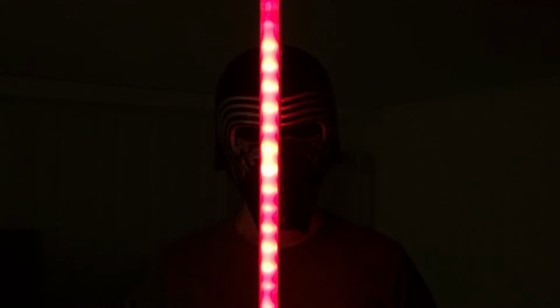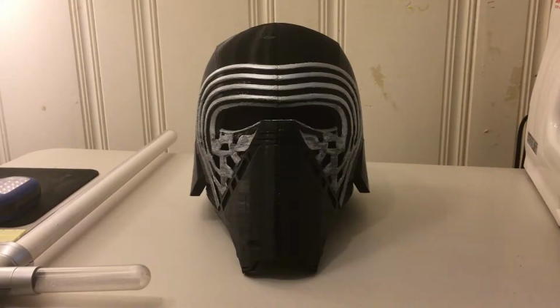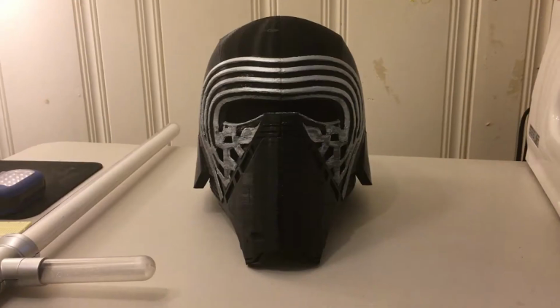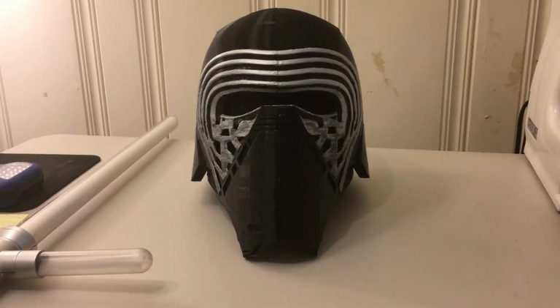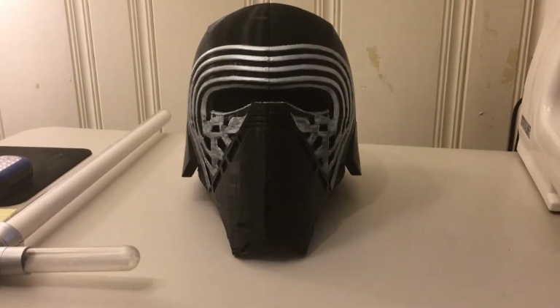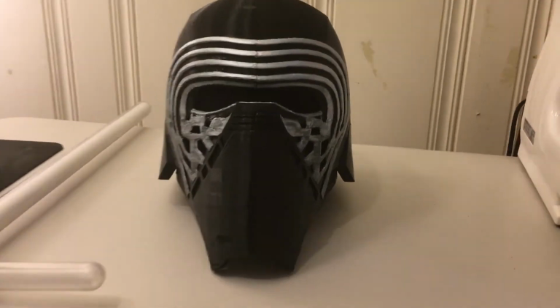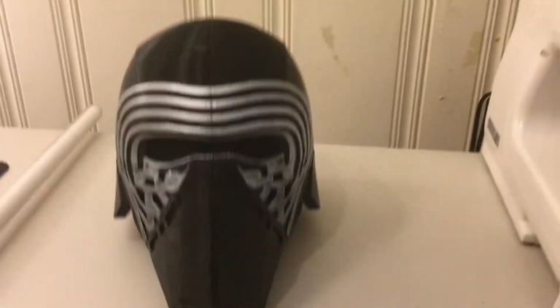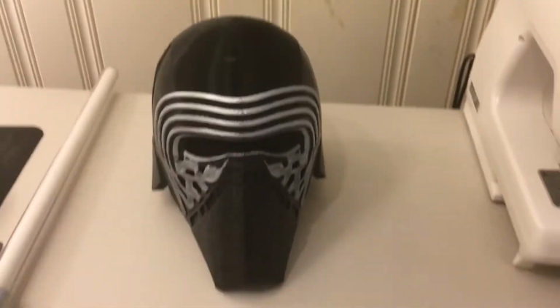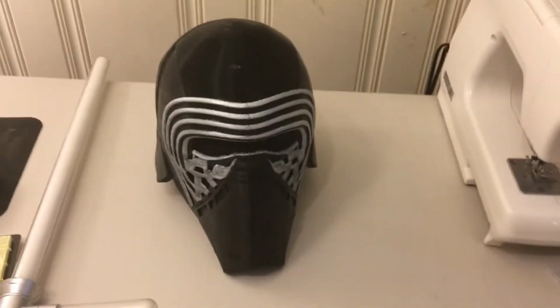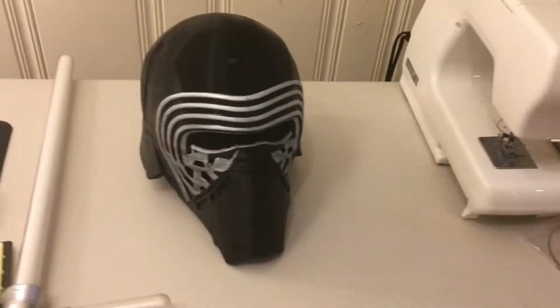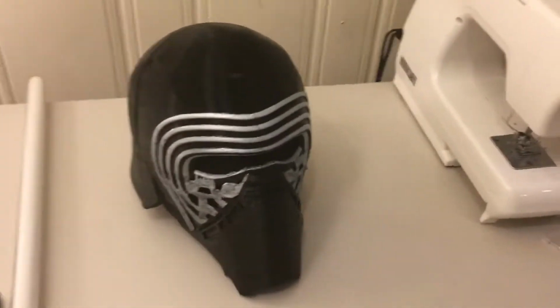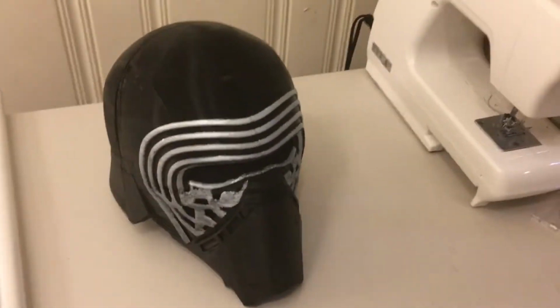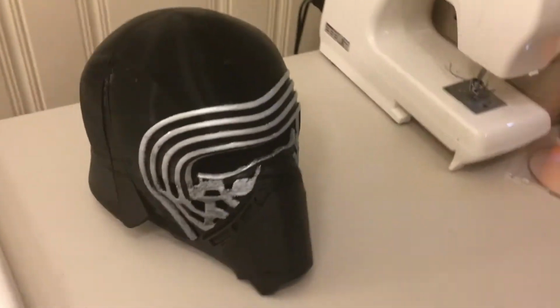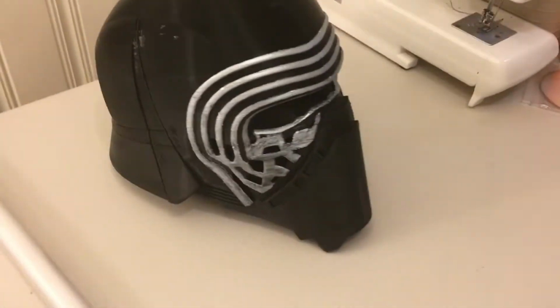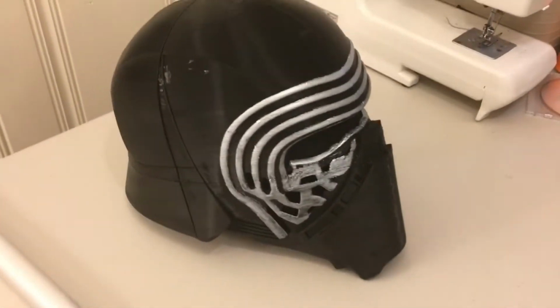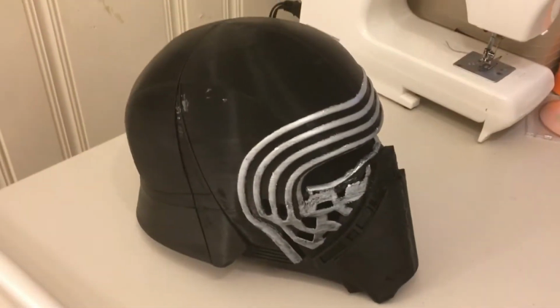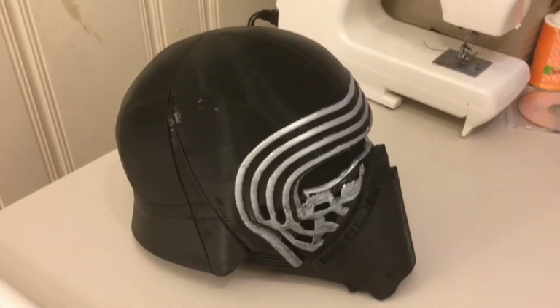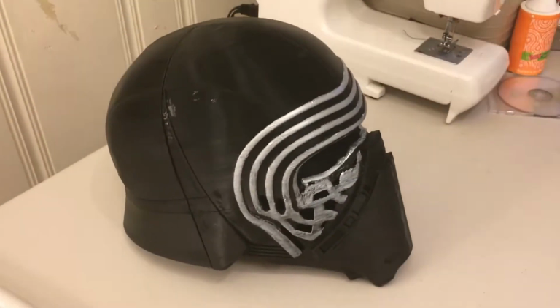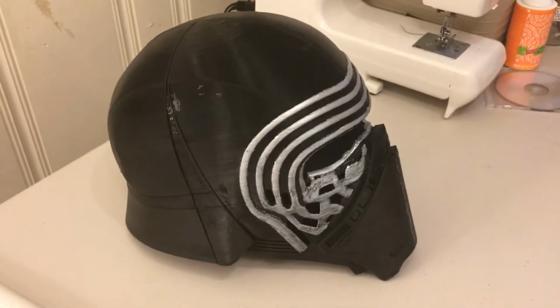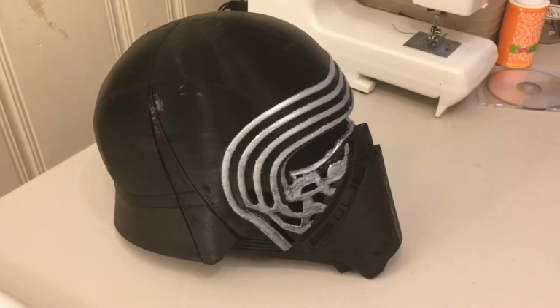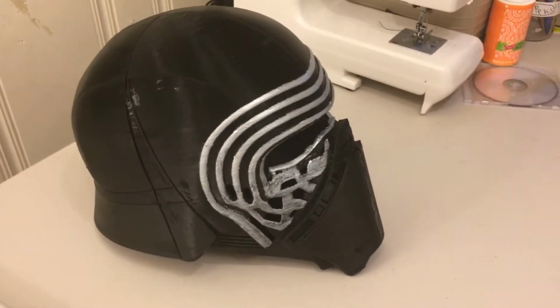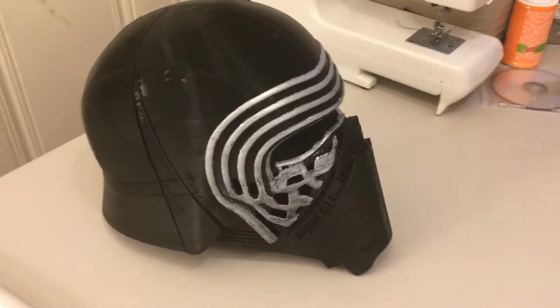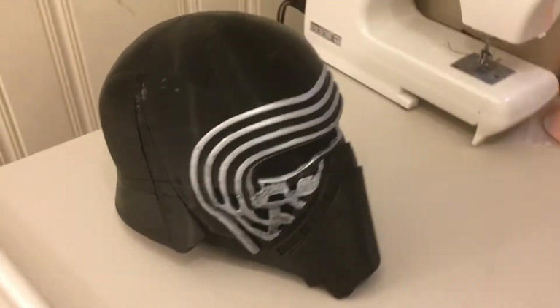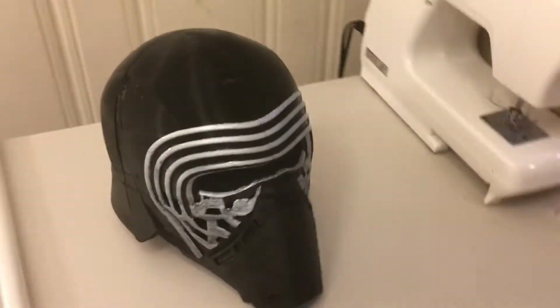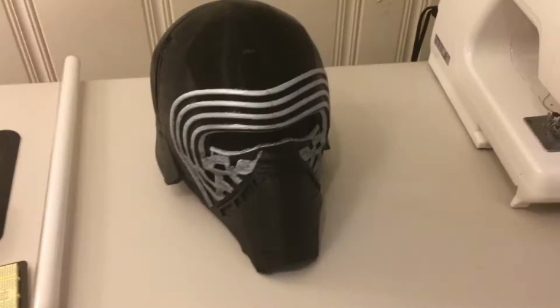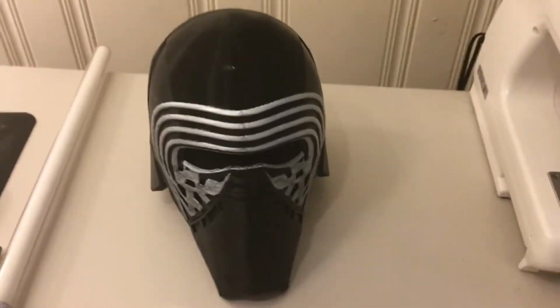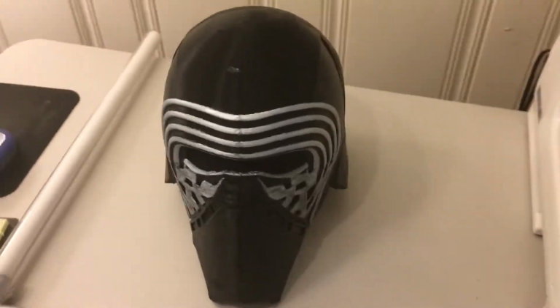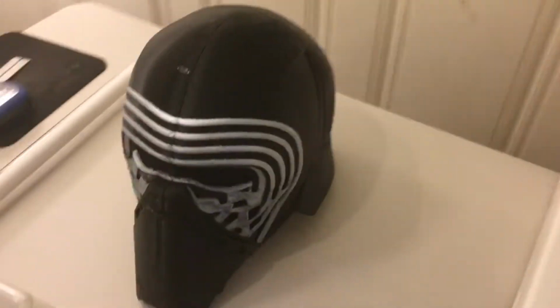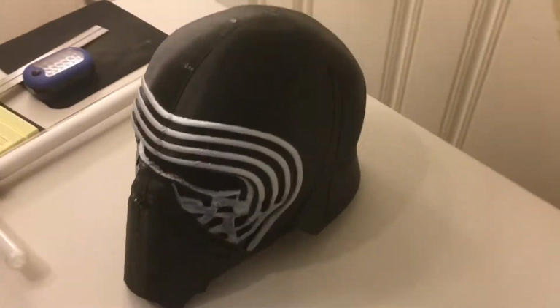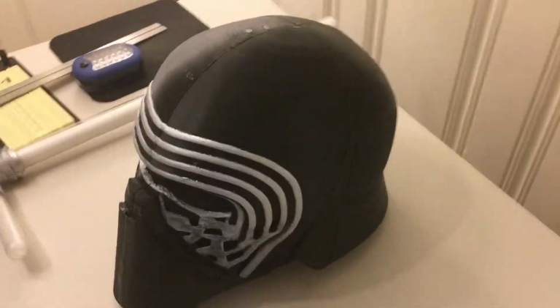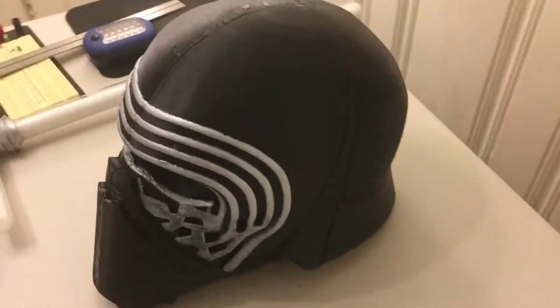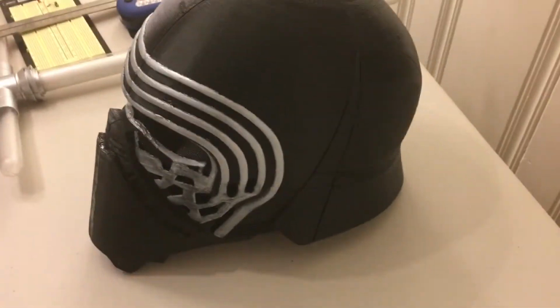Hi, my name is Mohamed Ibrahim. I'm going to show you how I made this 3D printed Kylo Ren helmet.